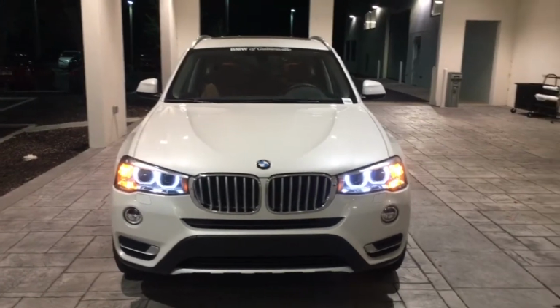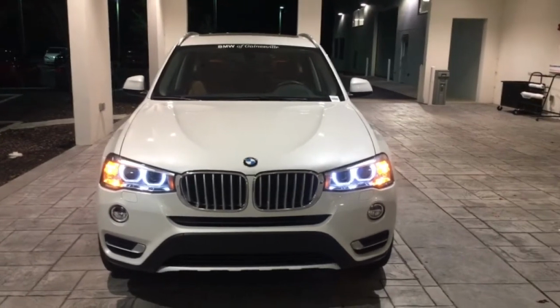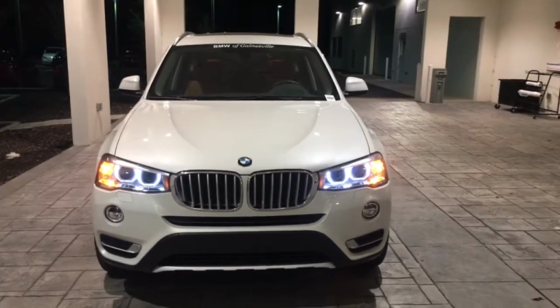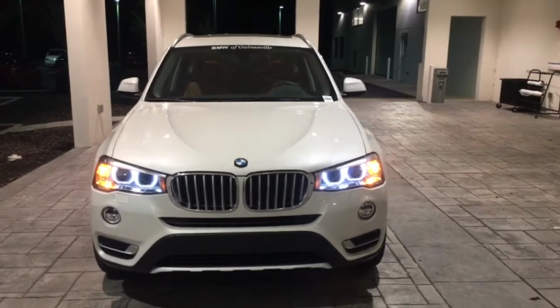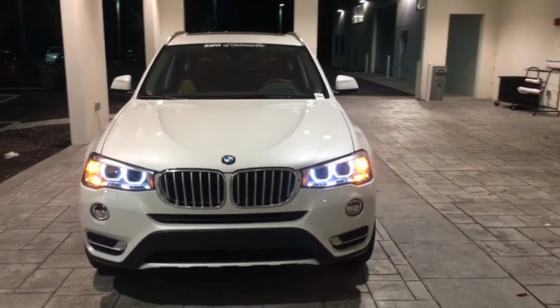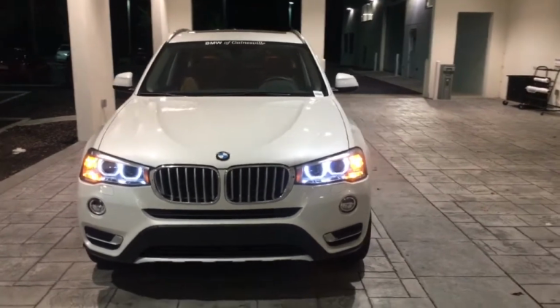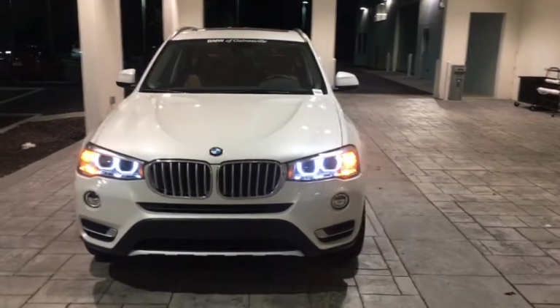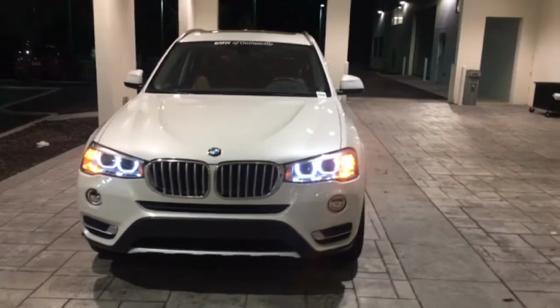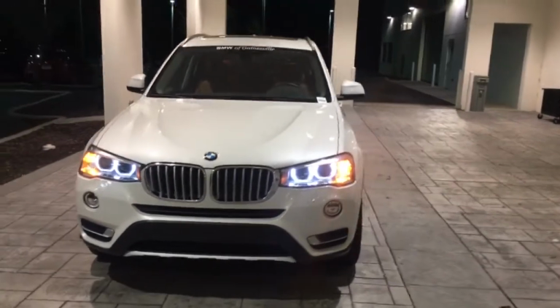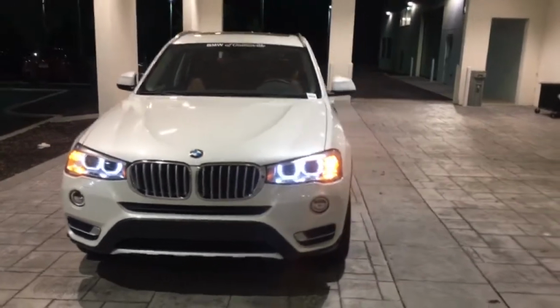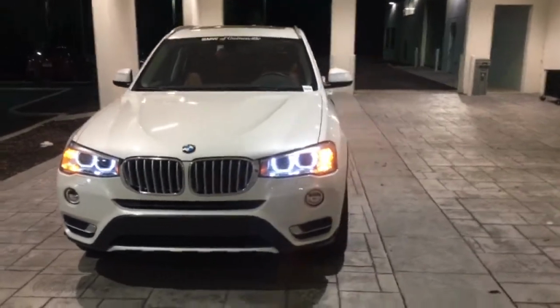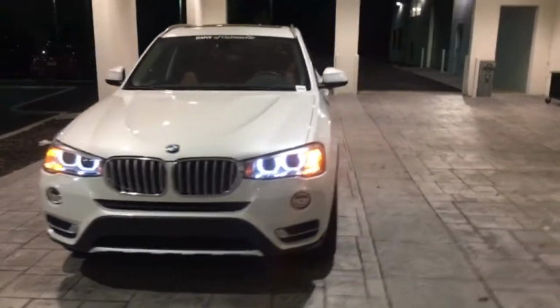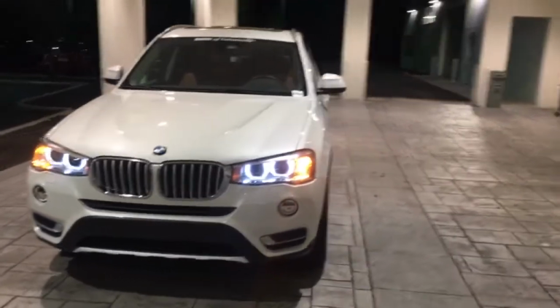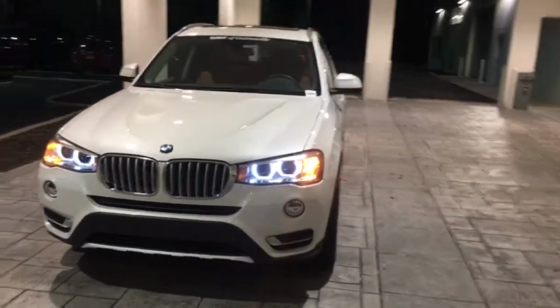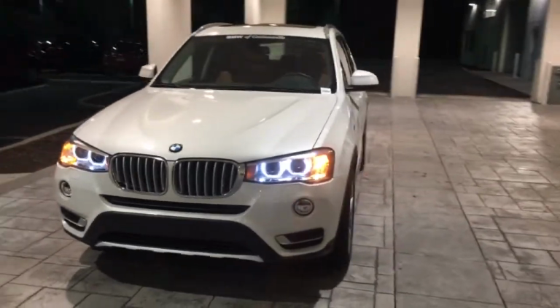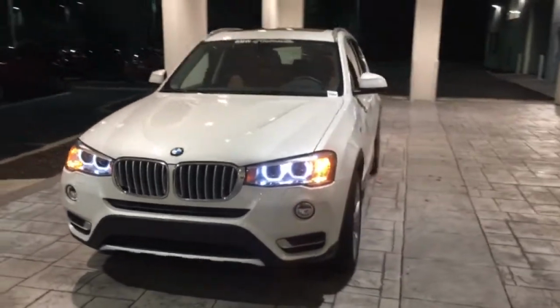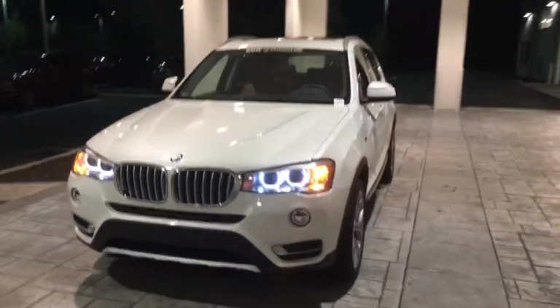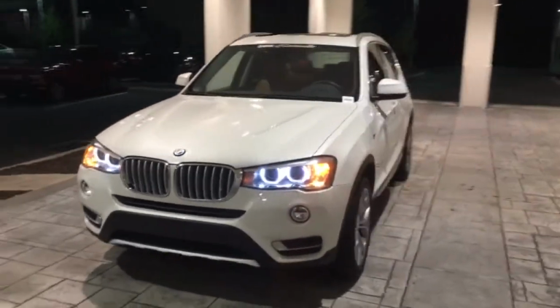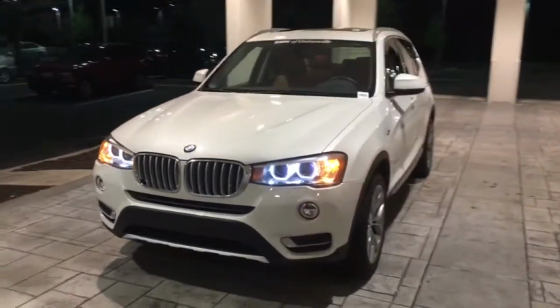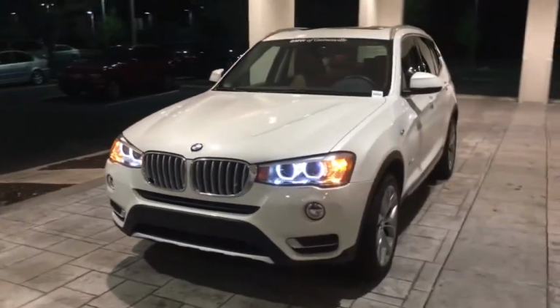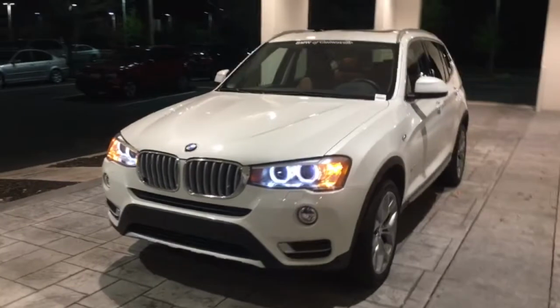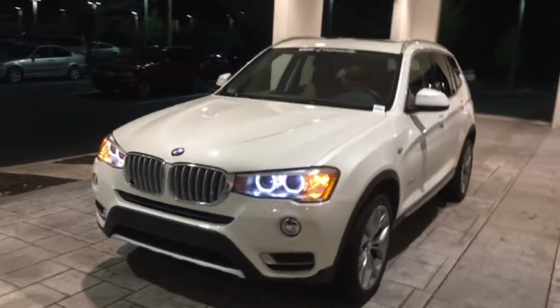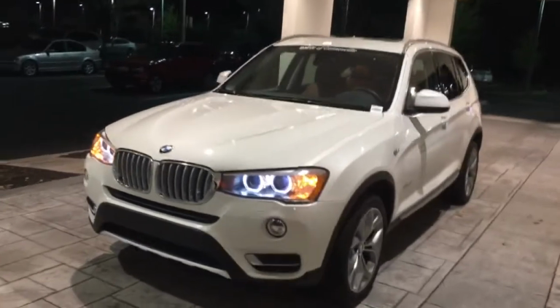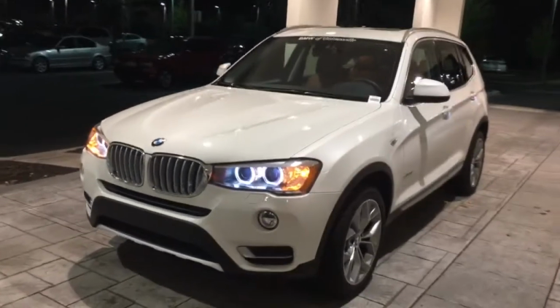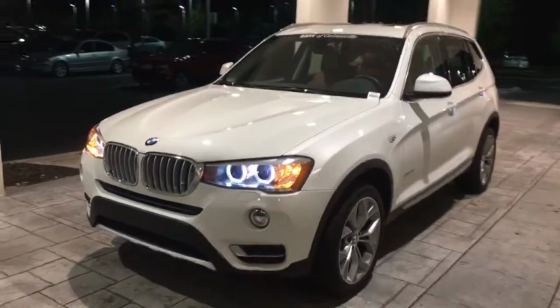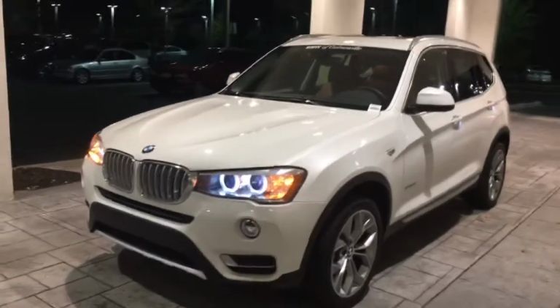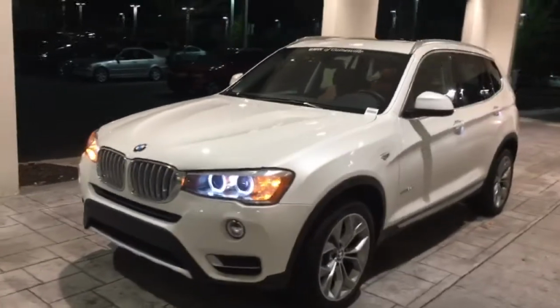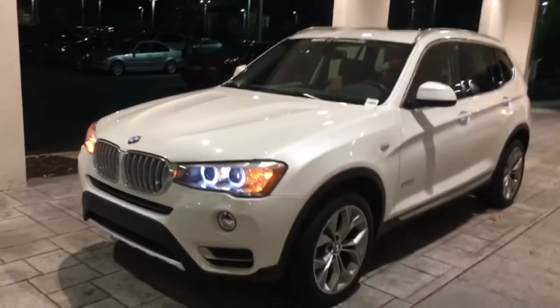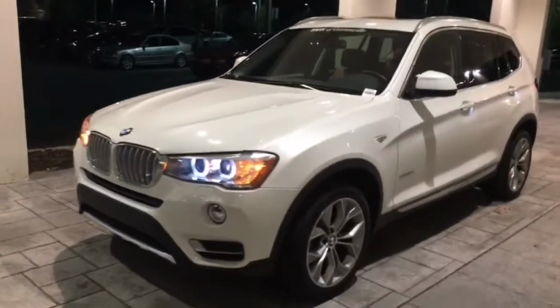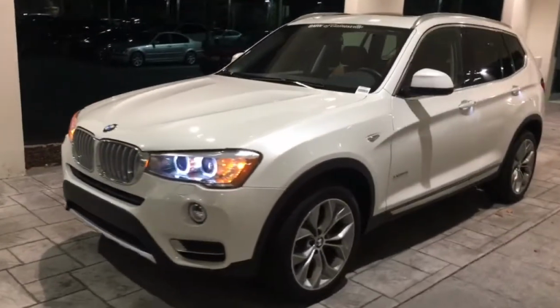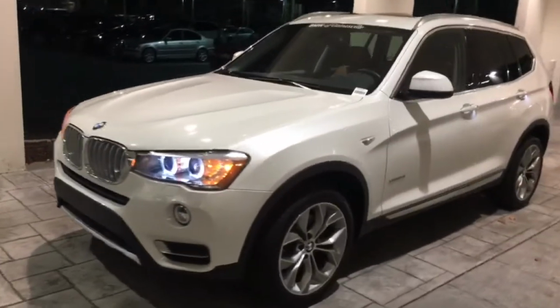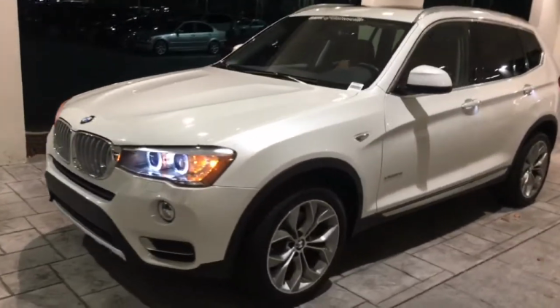Hello, this is Jacob from the BMW store in Gainesville. Just wanted to do a quick video on this BMW X3.